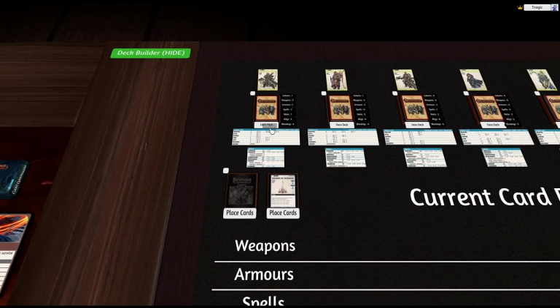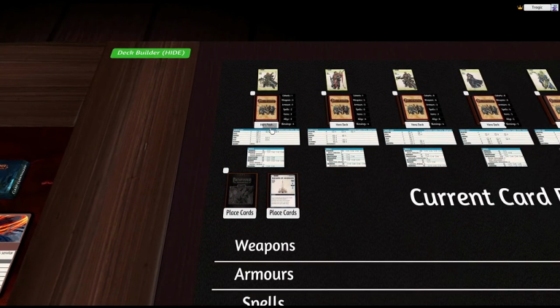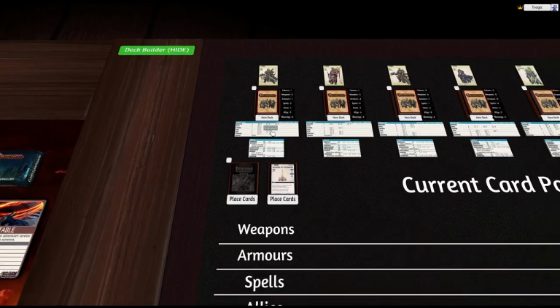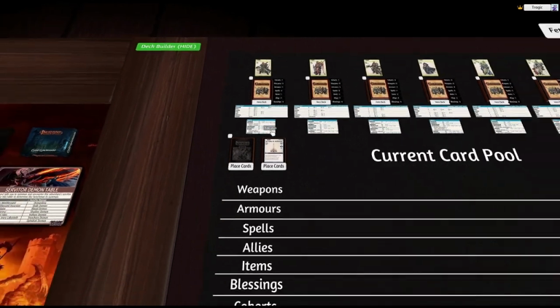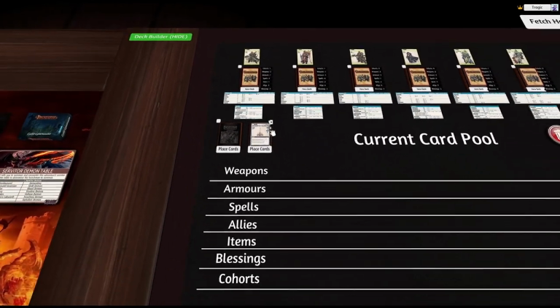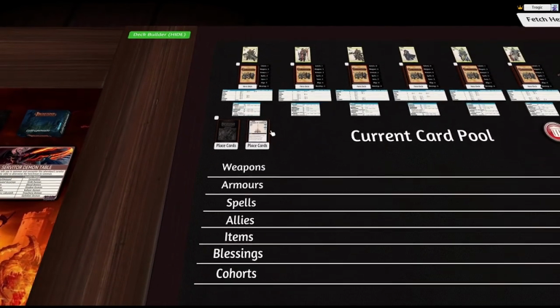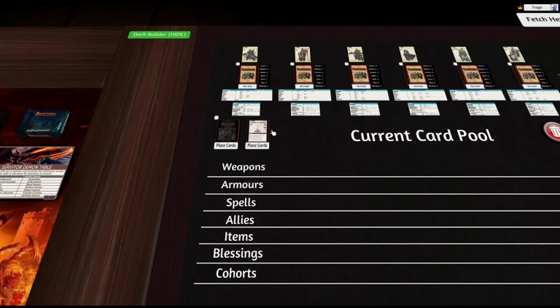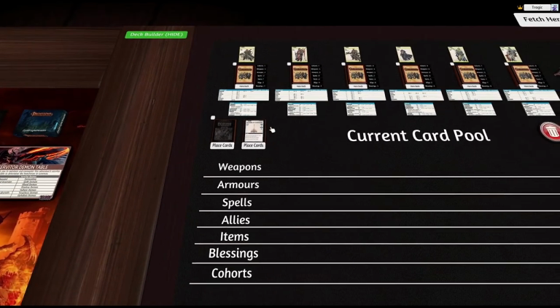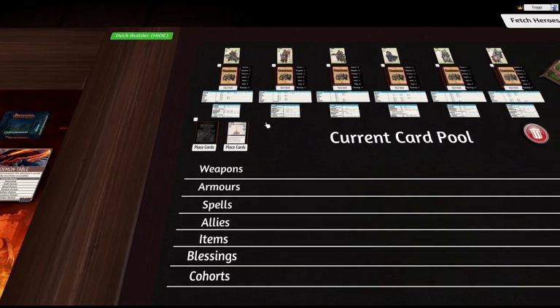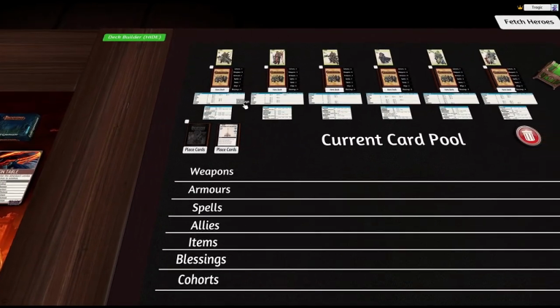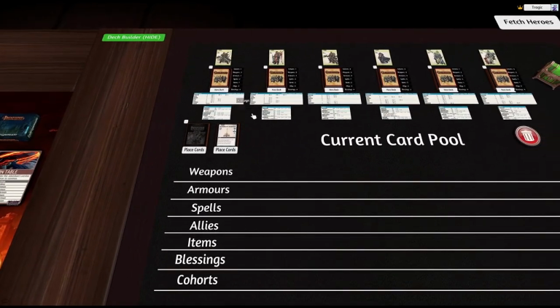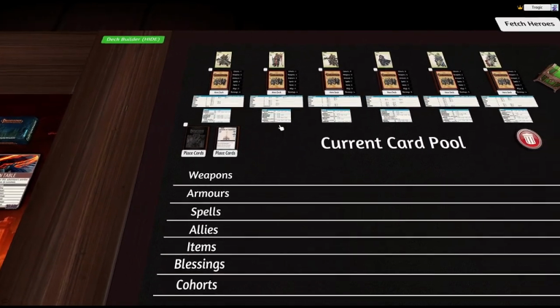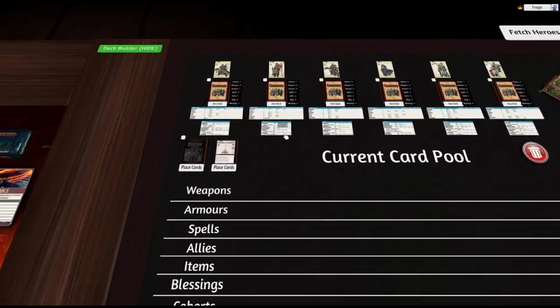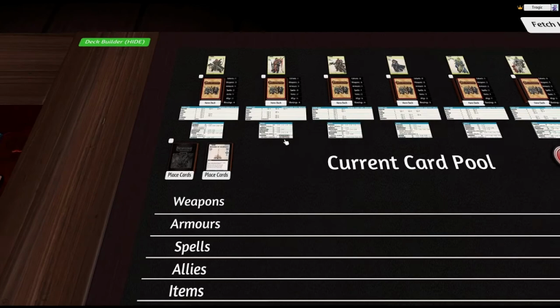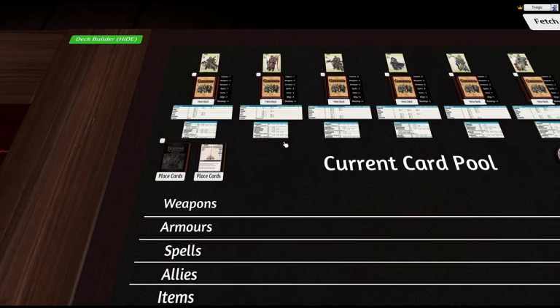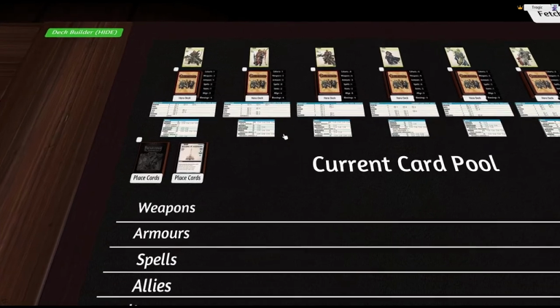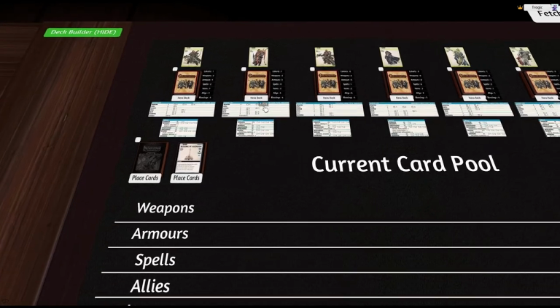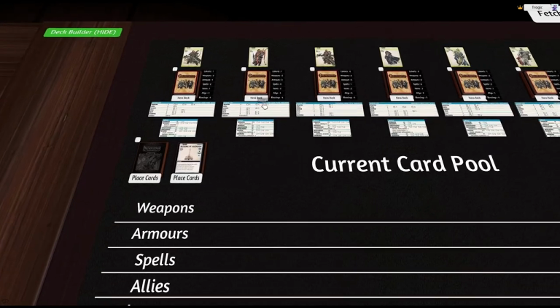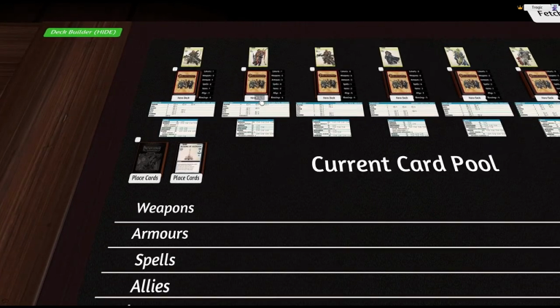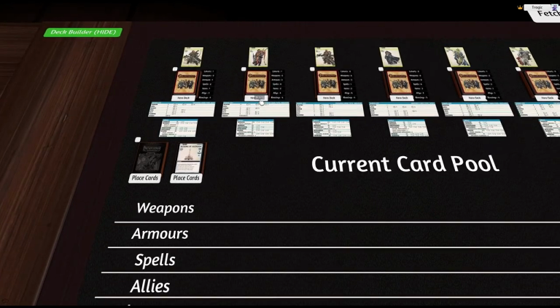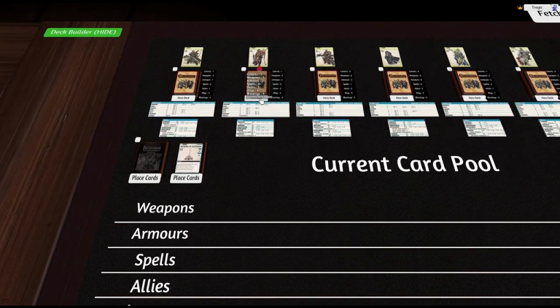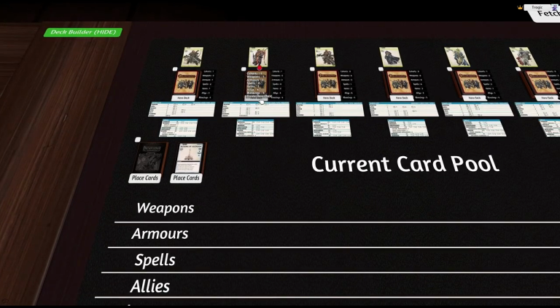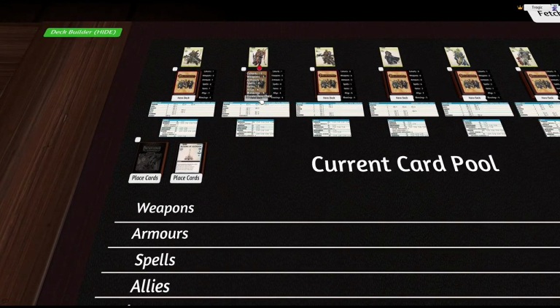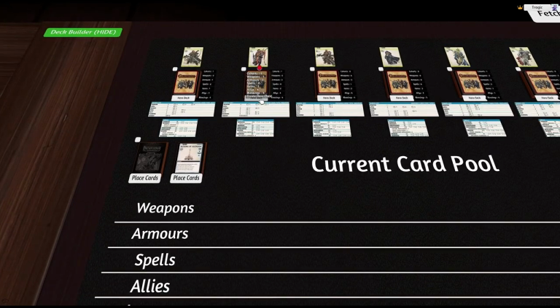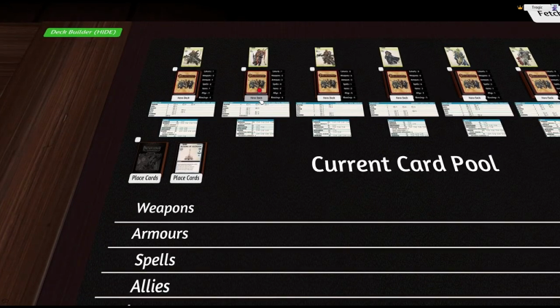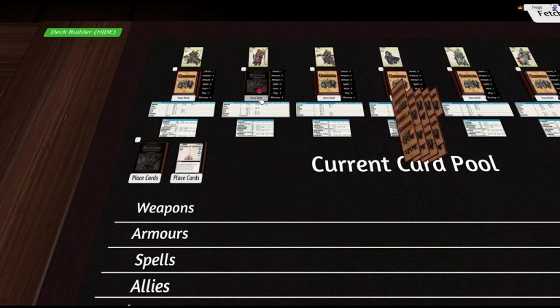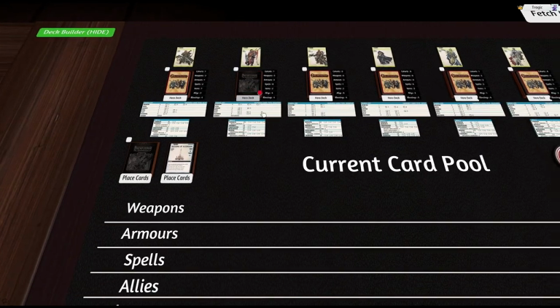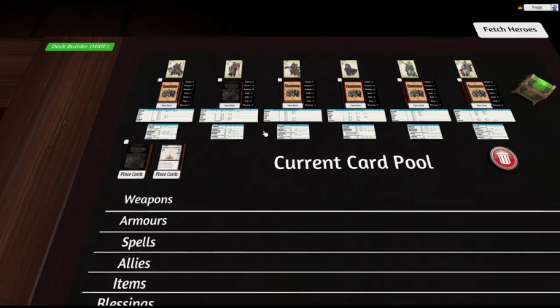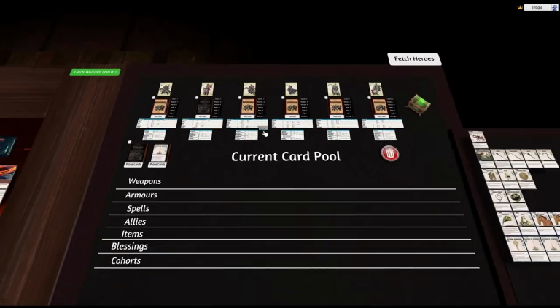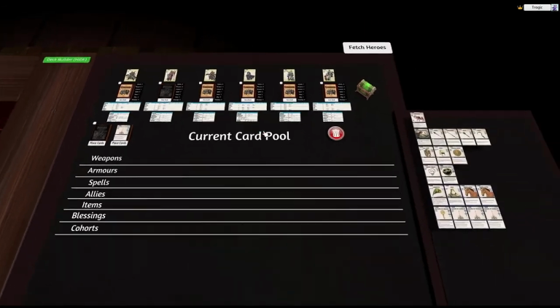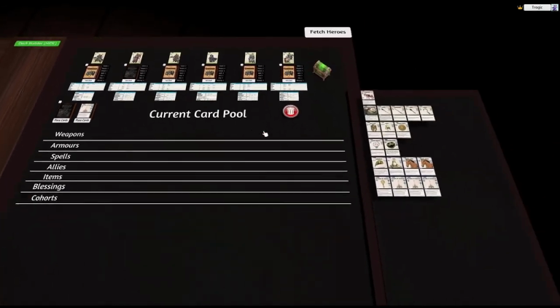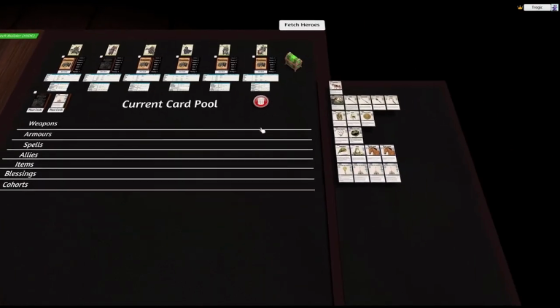She now has four blessings and three allies — but she's only got one item, she needs two items. Let's look at this guy's deck.